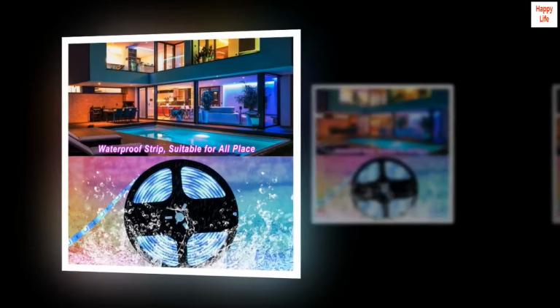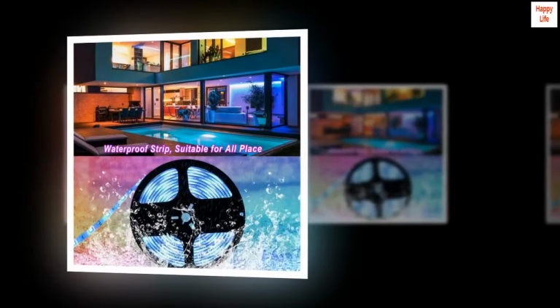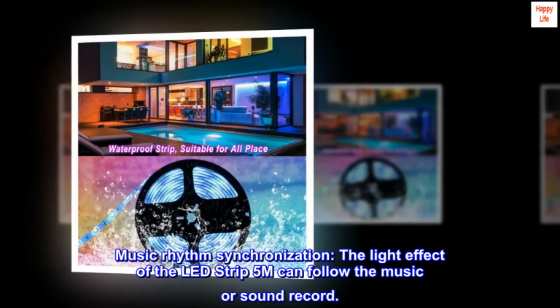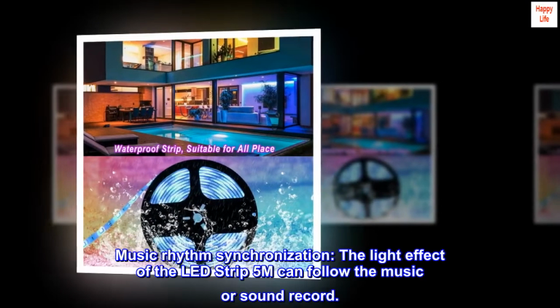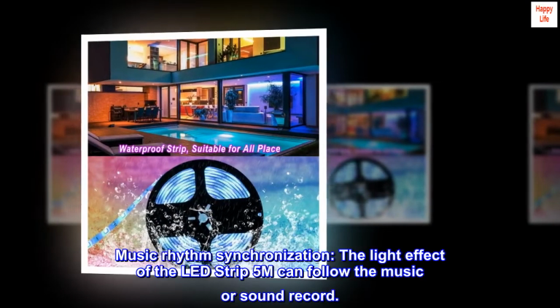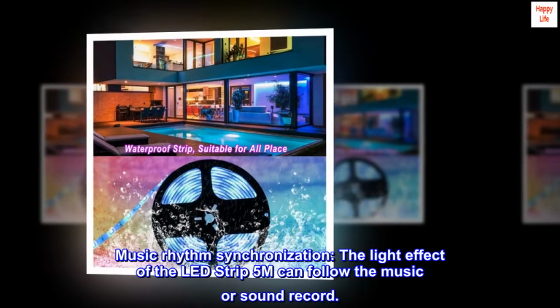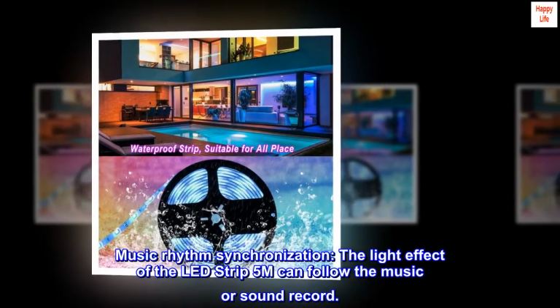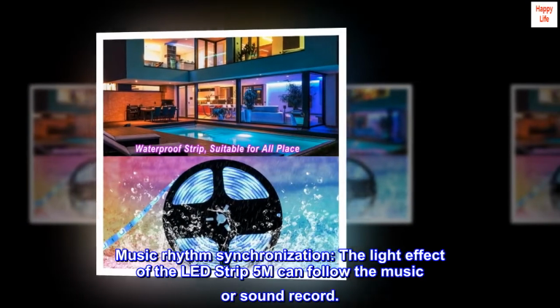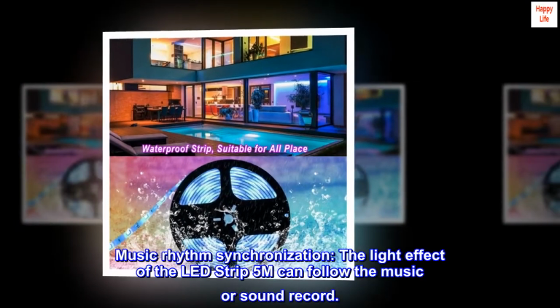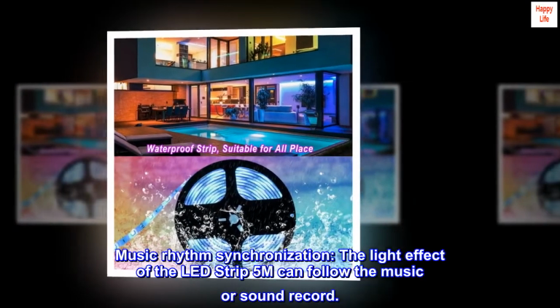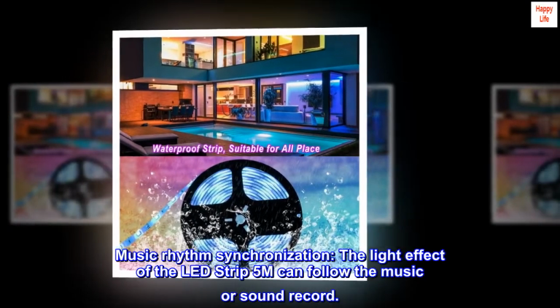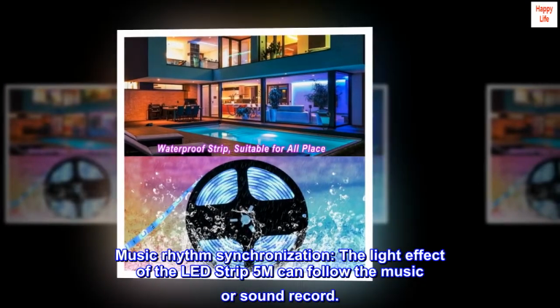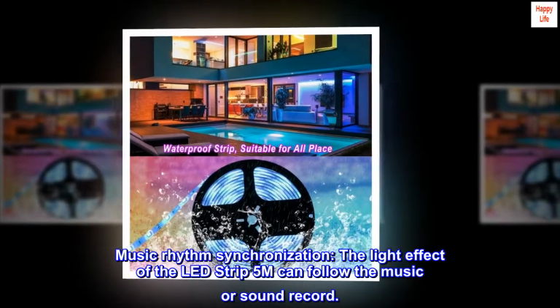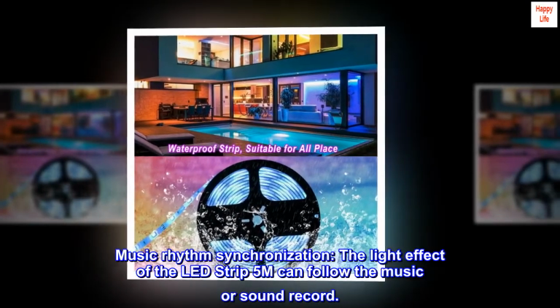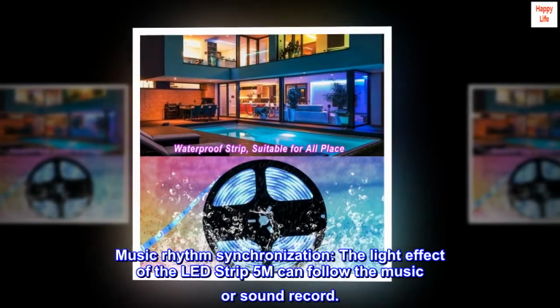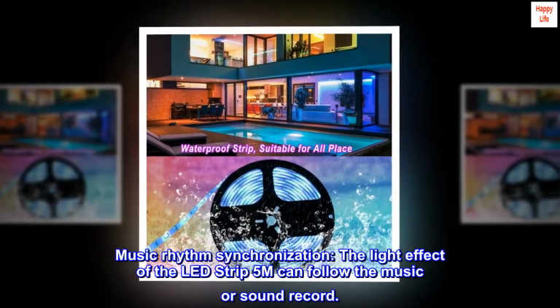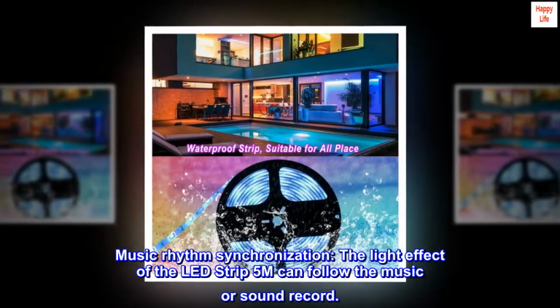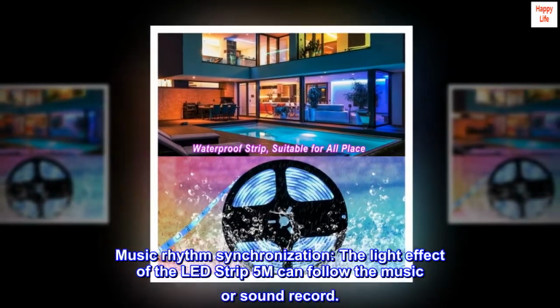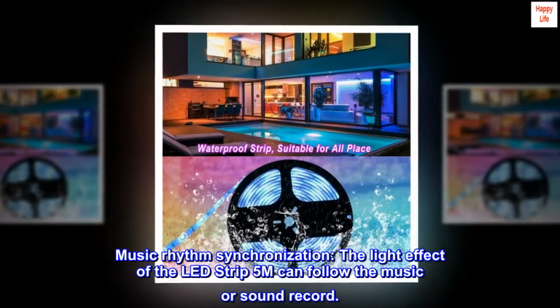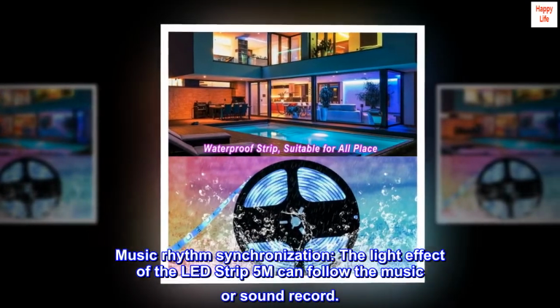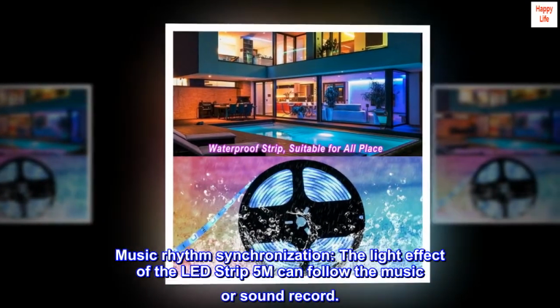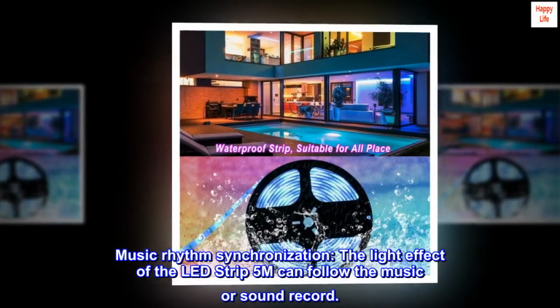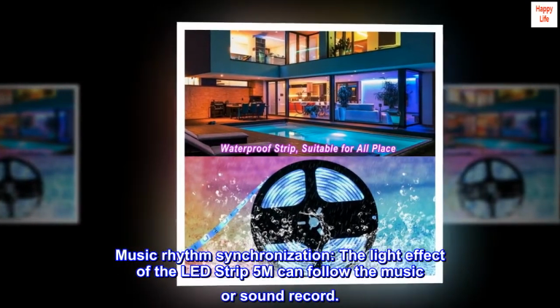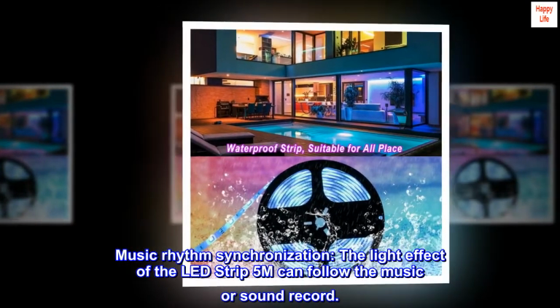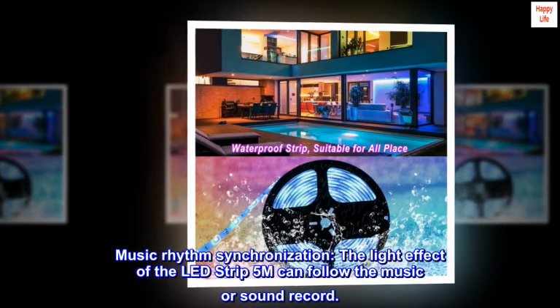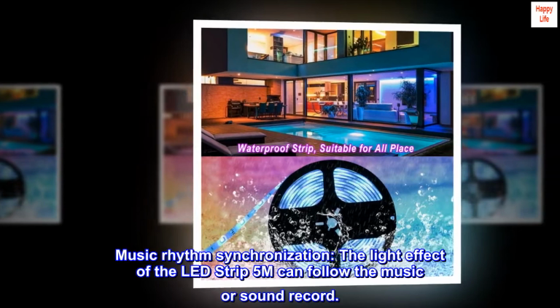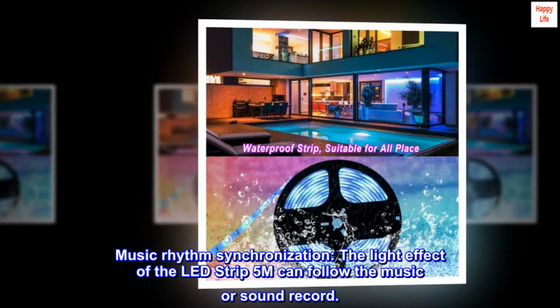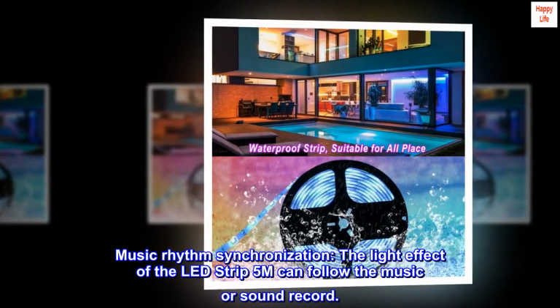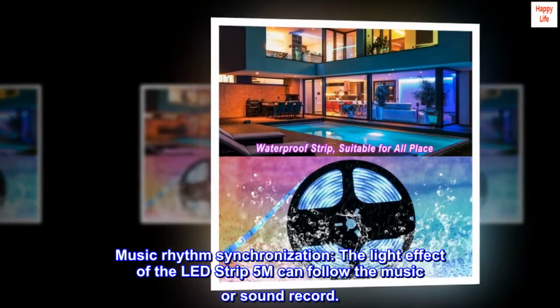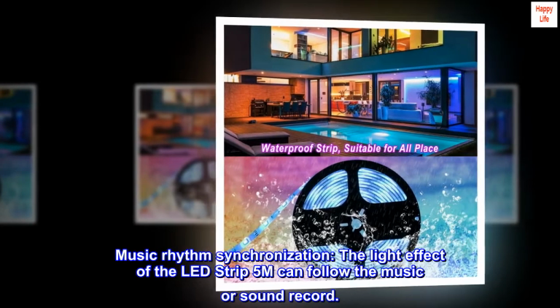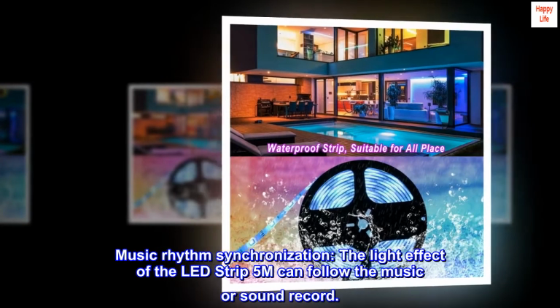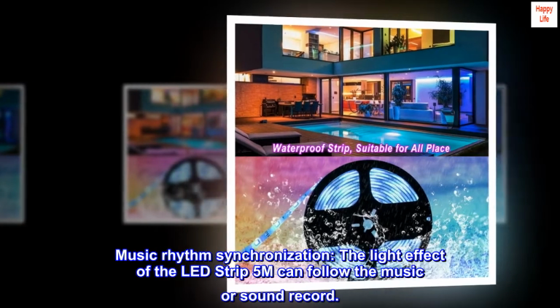Music rhythm synchronization. The light effect of the LED strip 5M can follow the music or sound recorded.